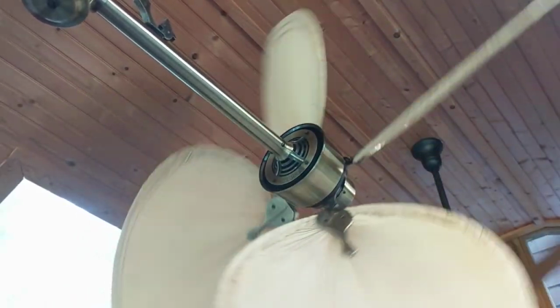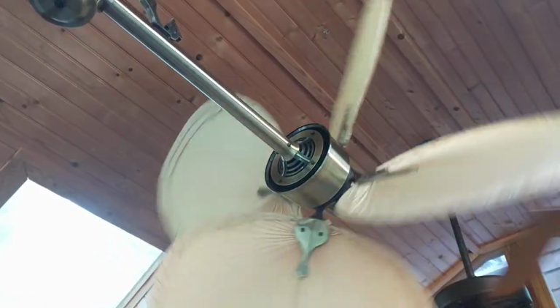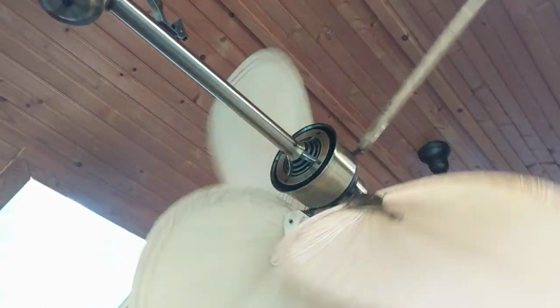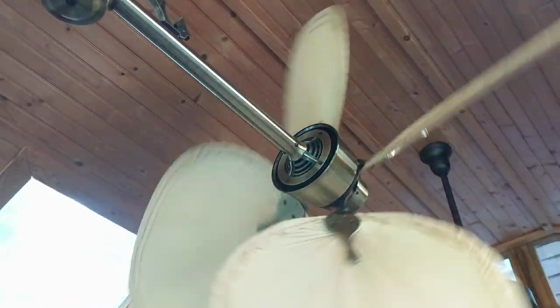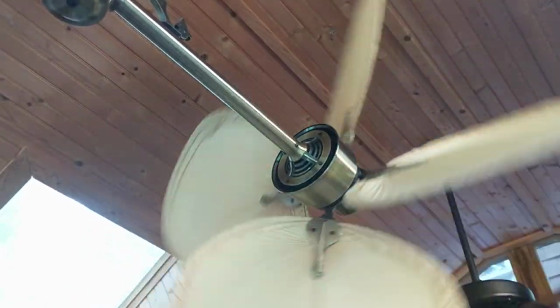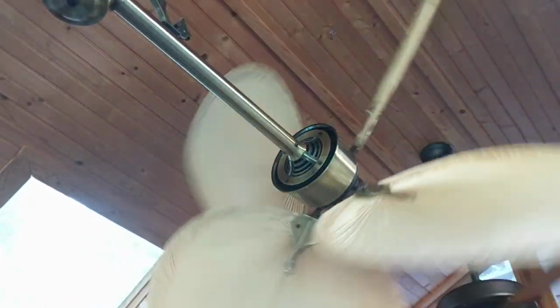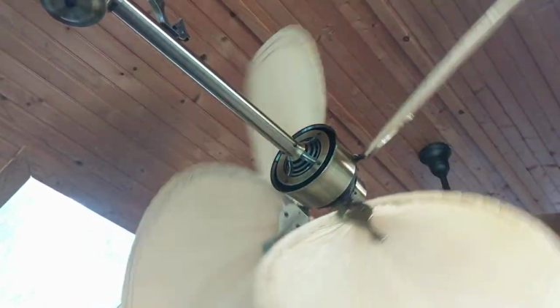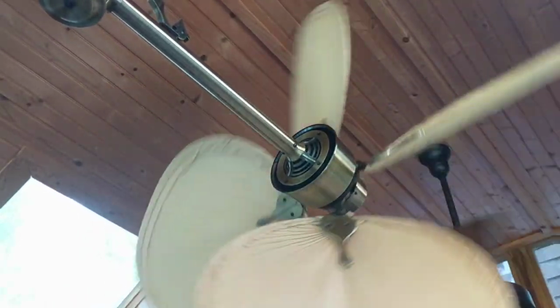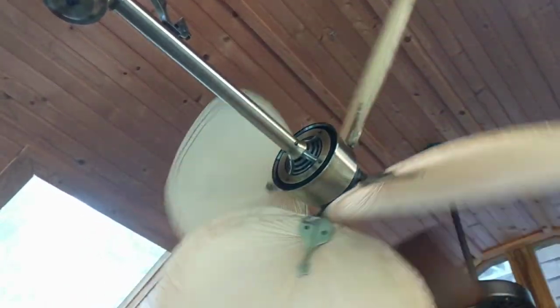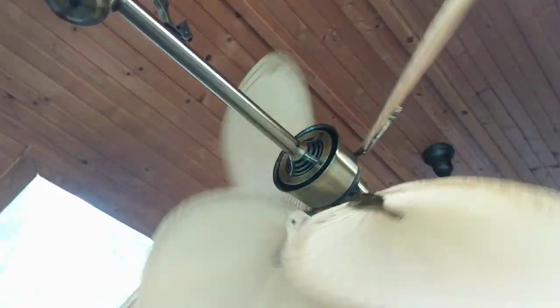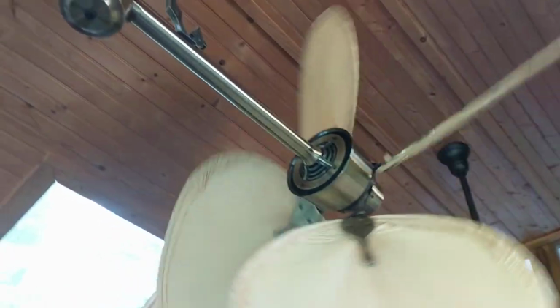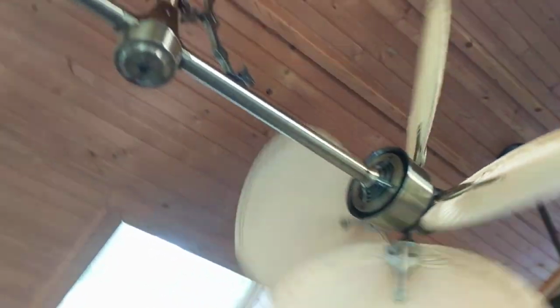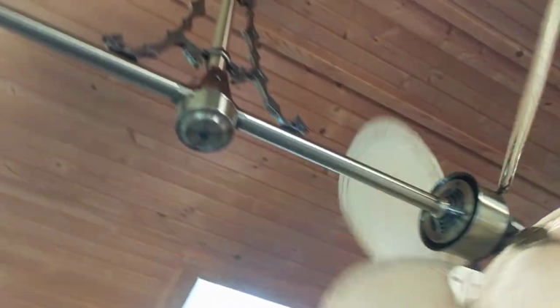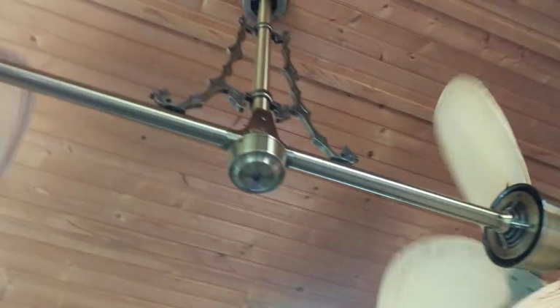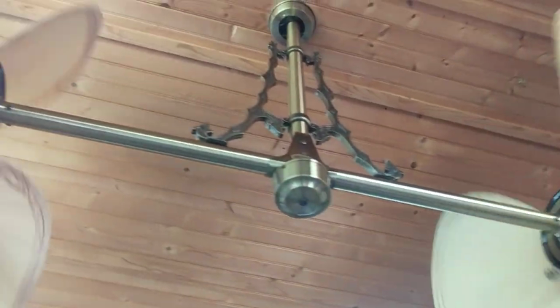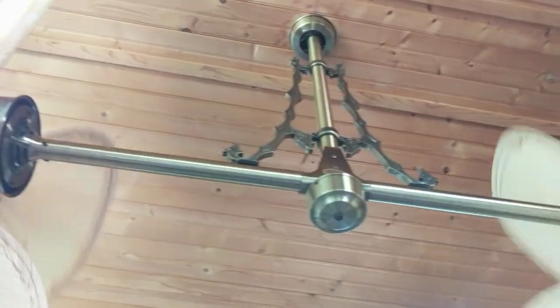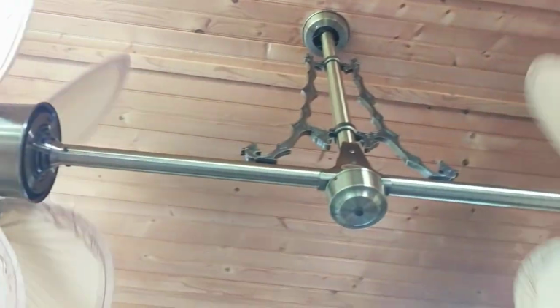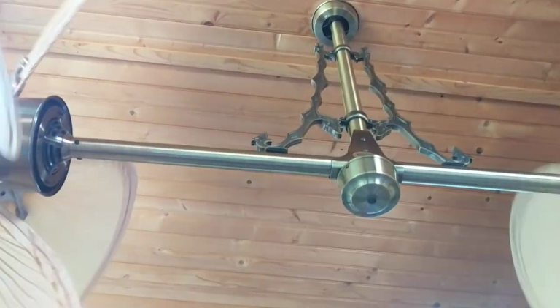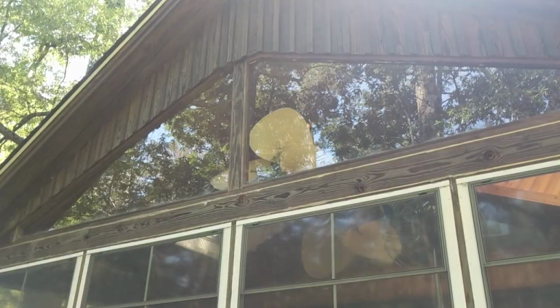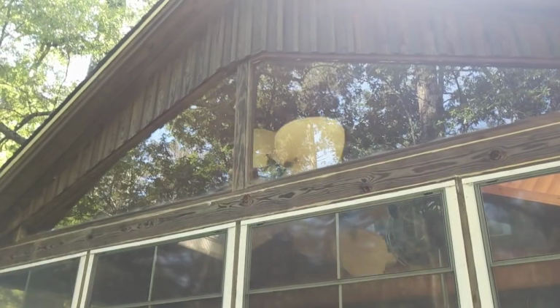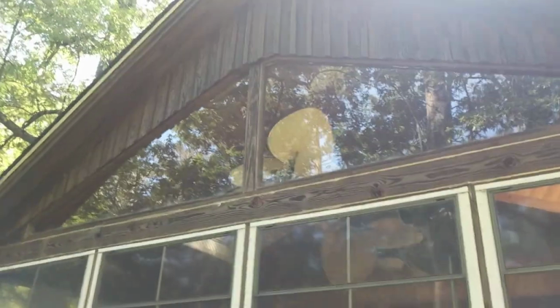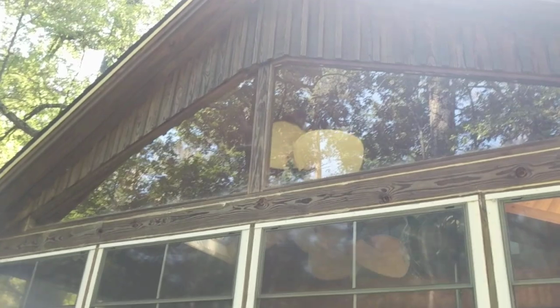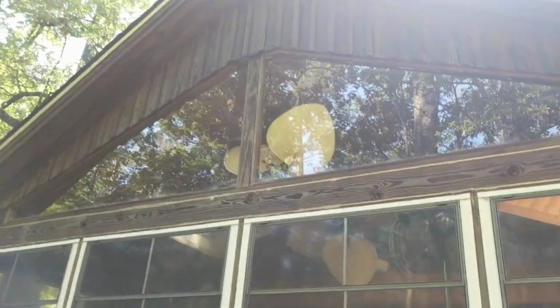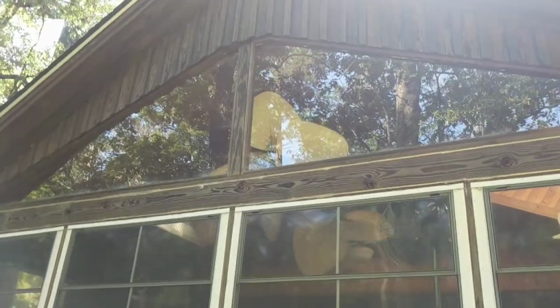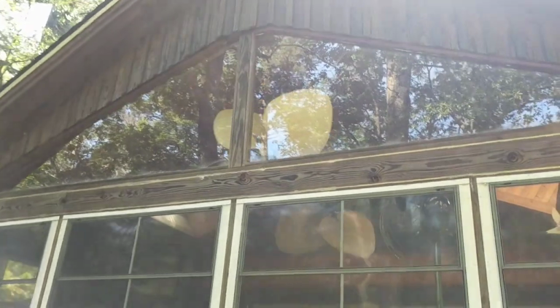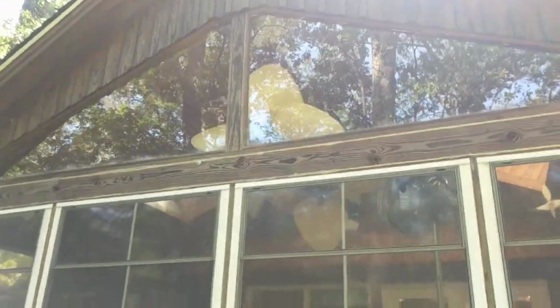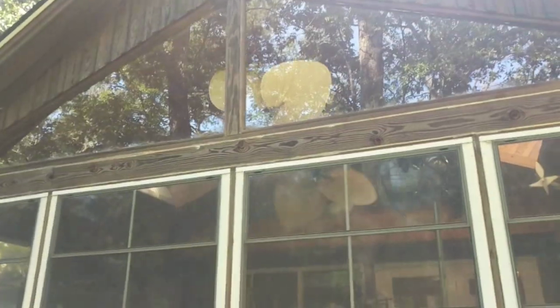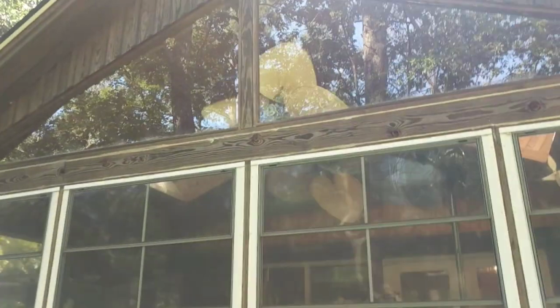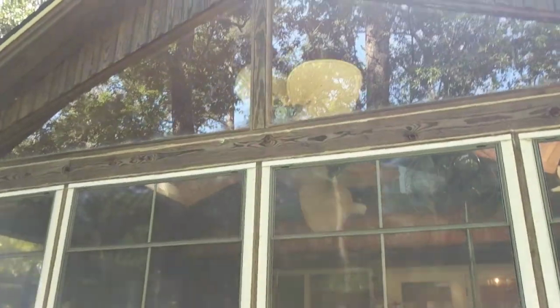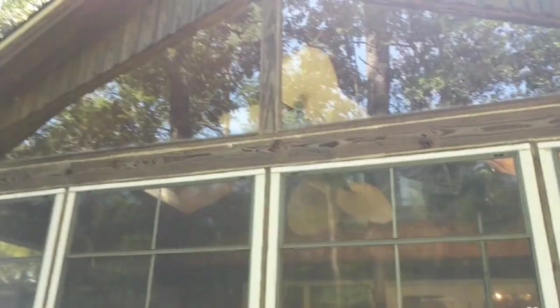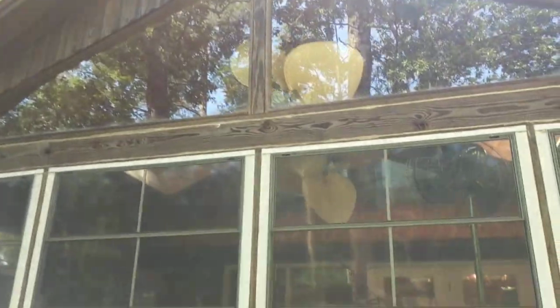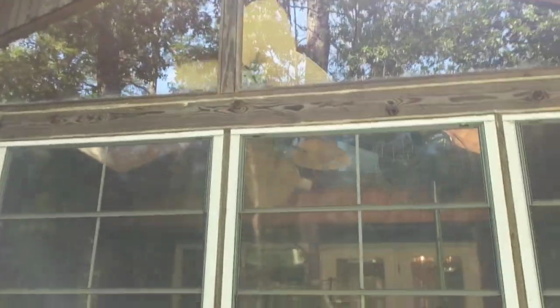Step outside and let you see what it looks like from outside. I'll admit it looks pretty cool out here.